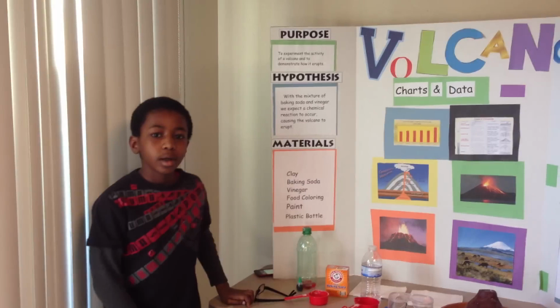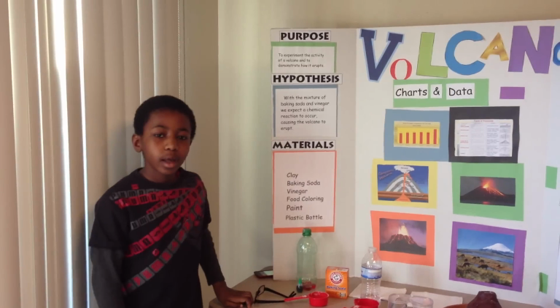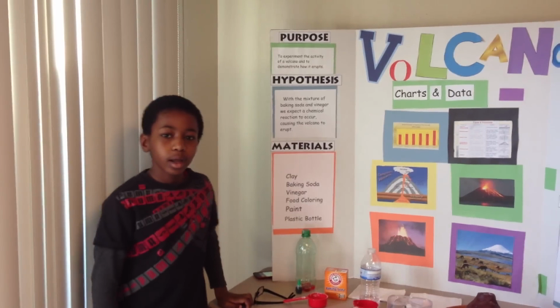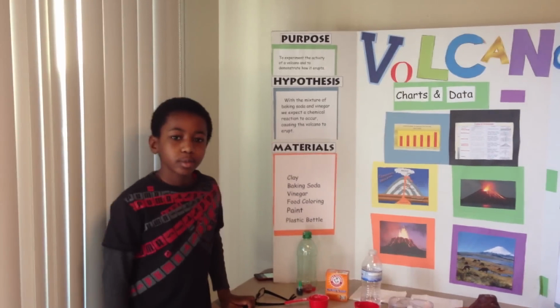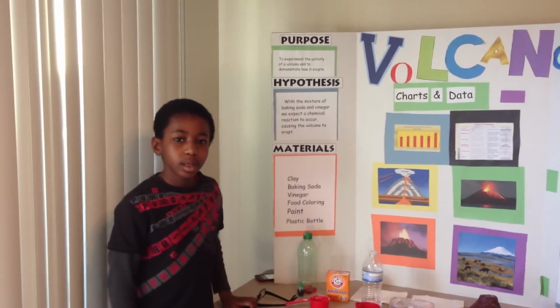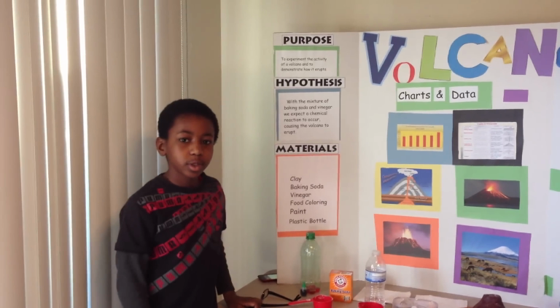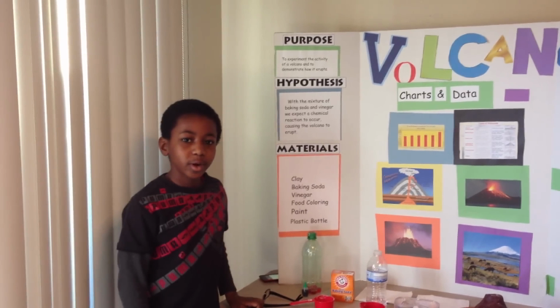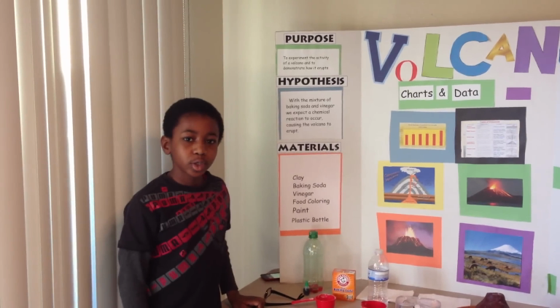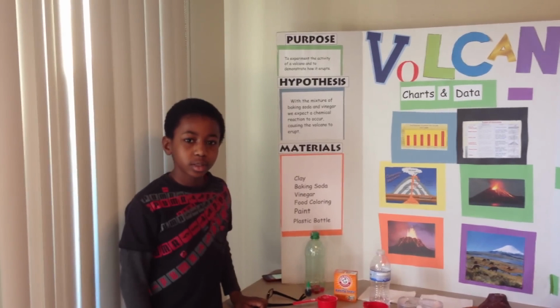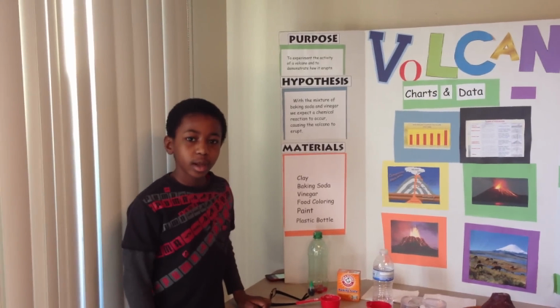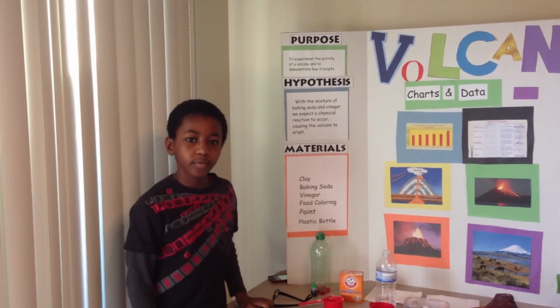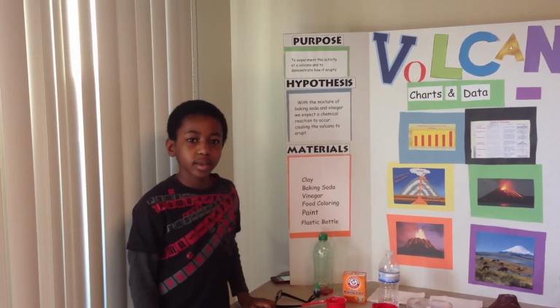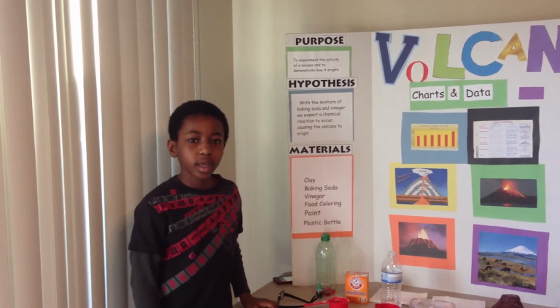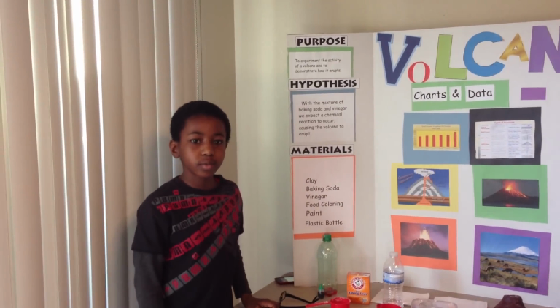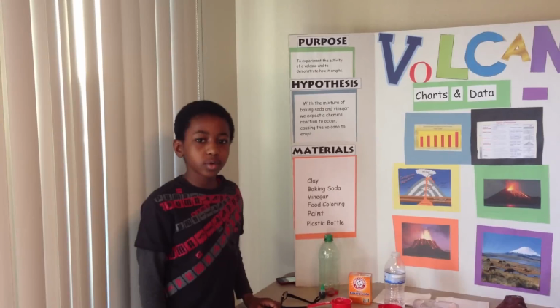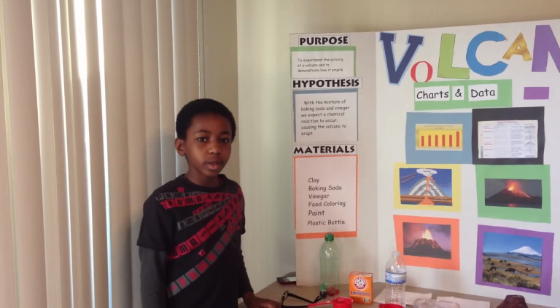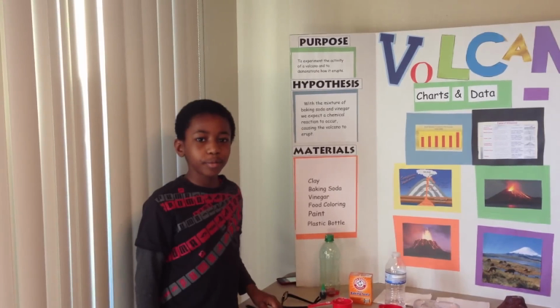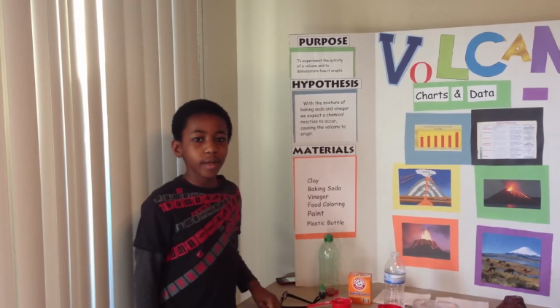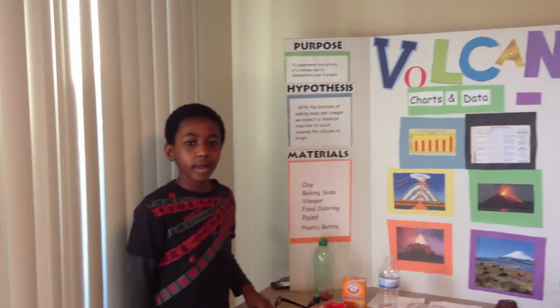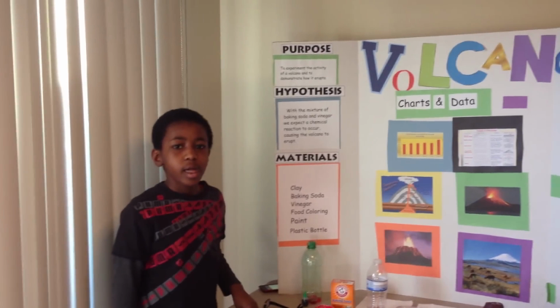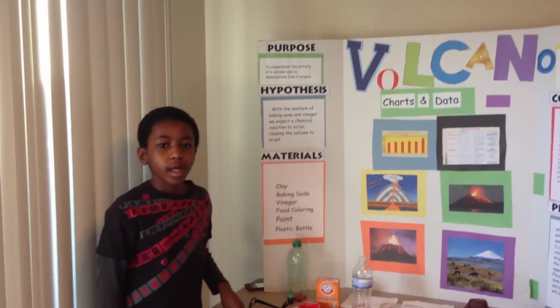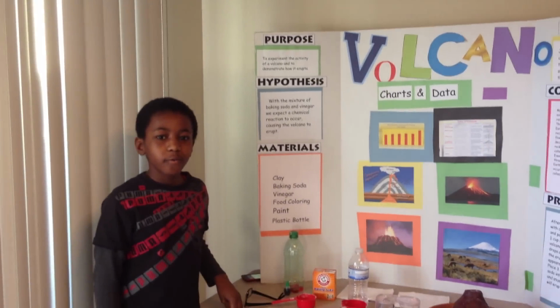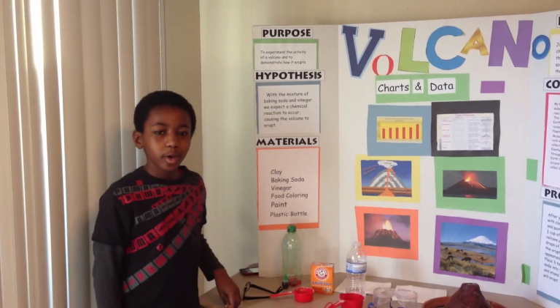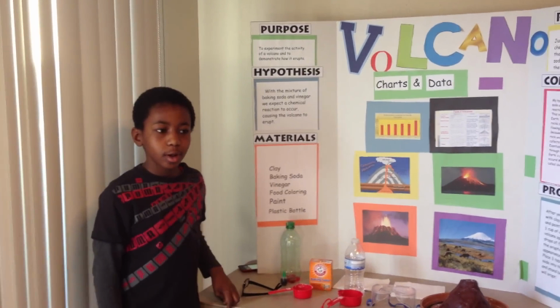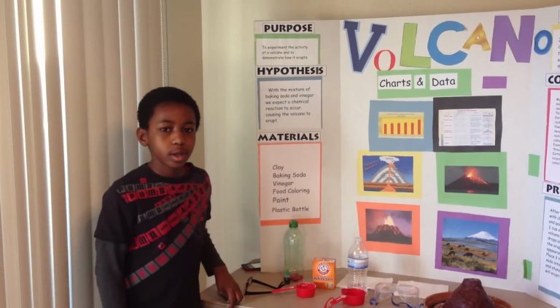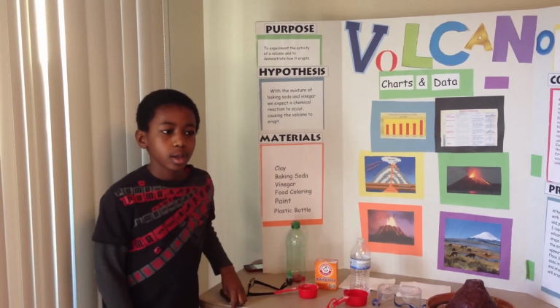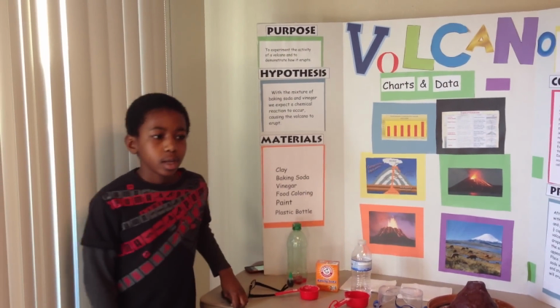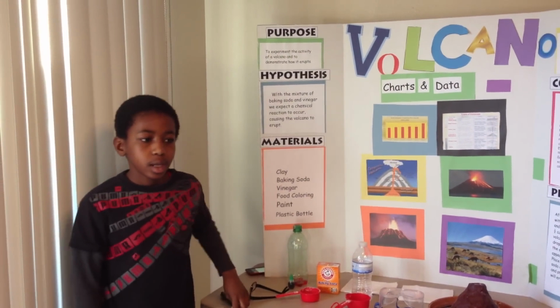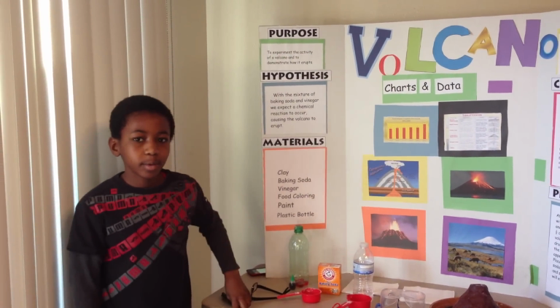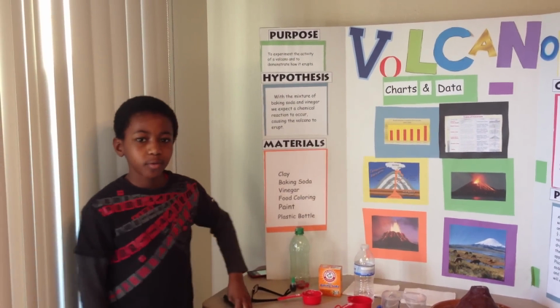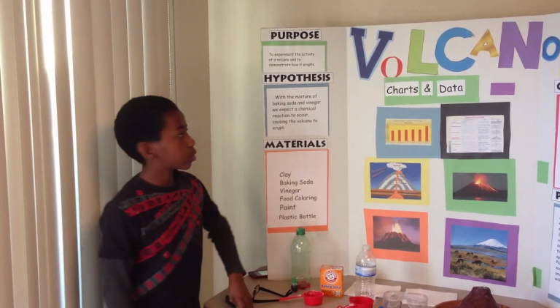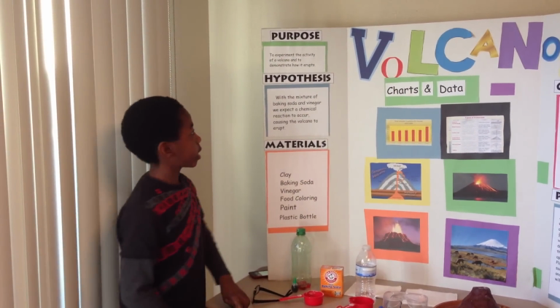Hey, hi guys. My name is Jared Shunks, and I go to U.S. Academy School in Apple Valley, California, and I'm in the 4th grade.